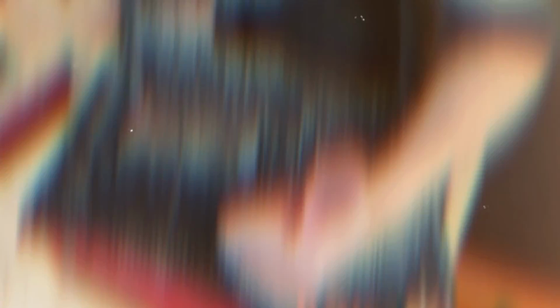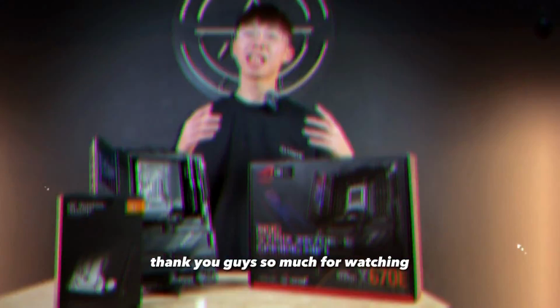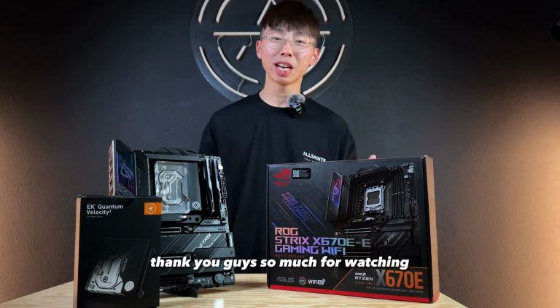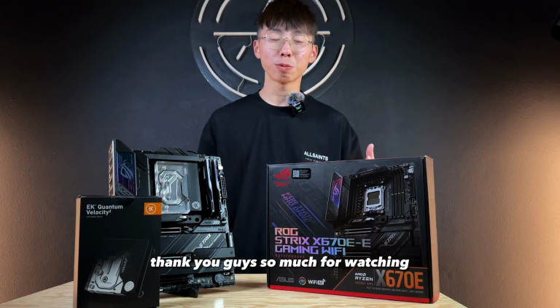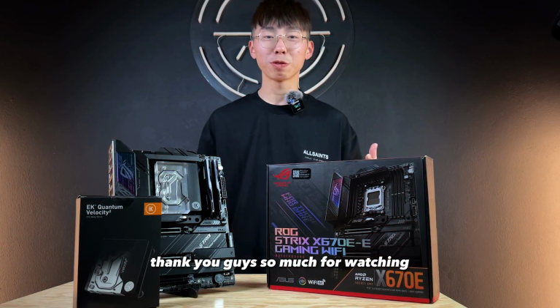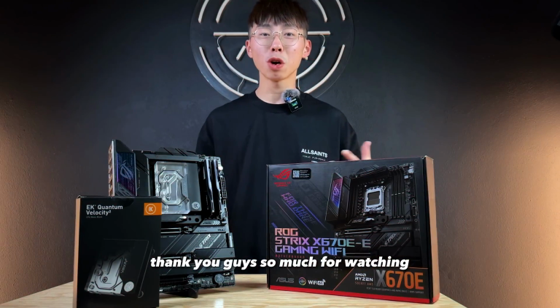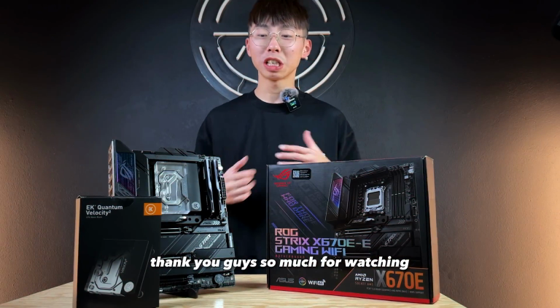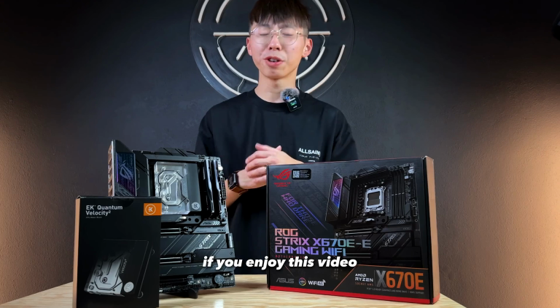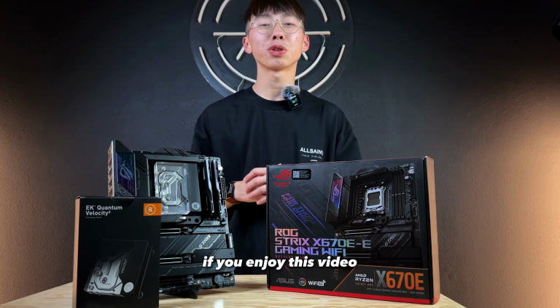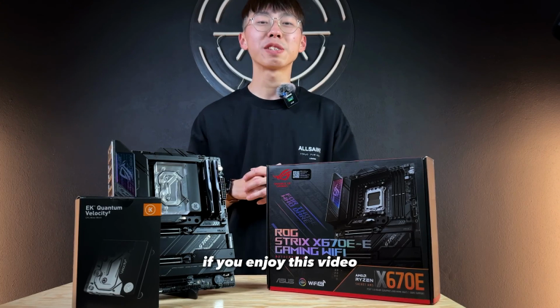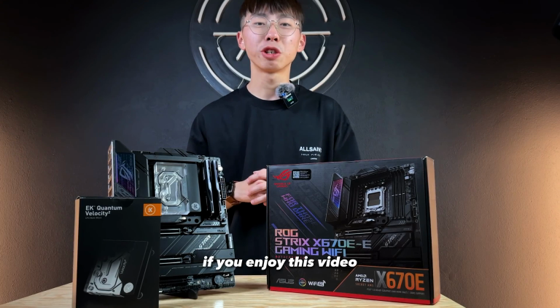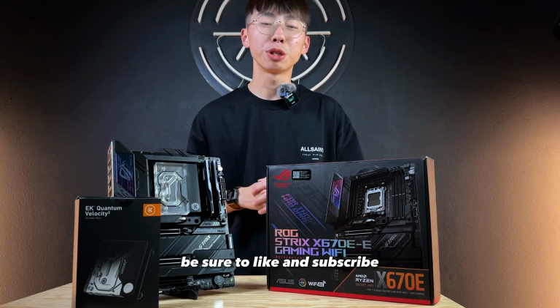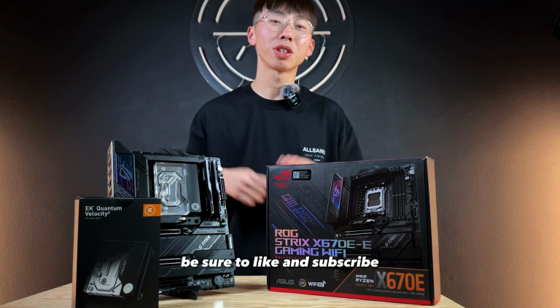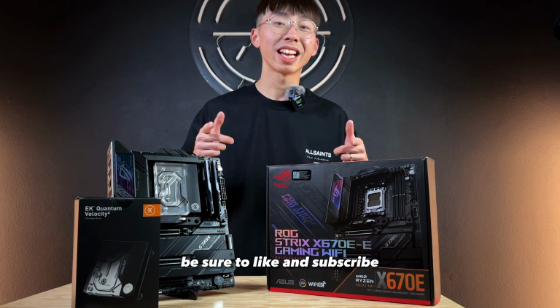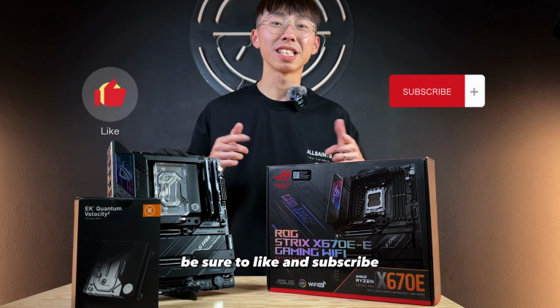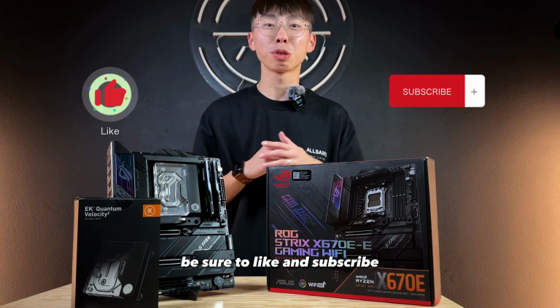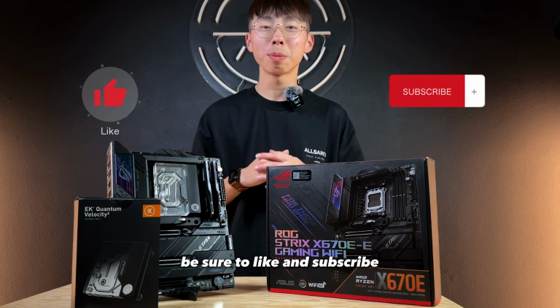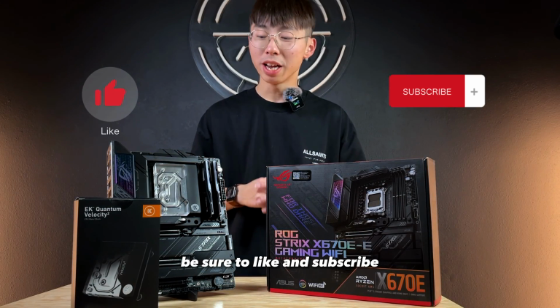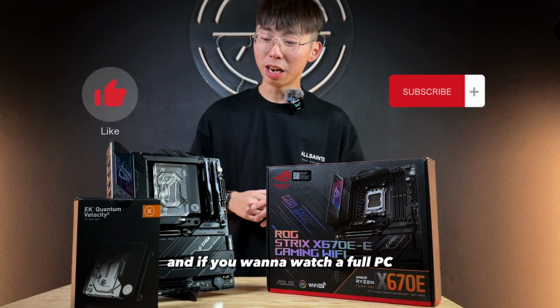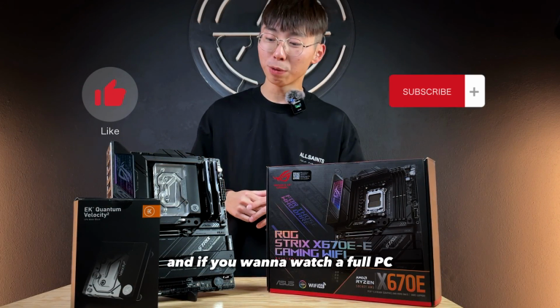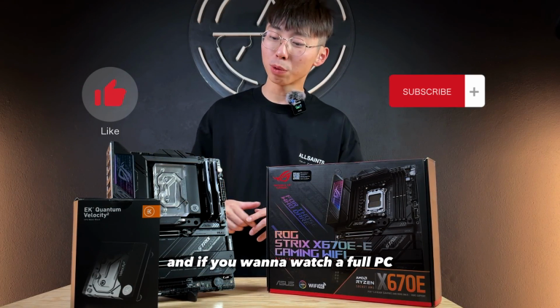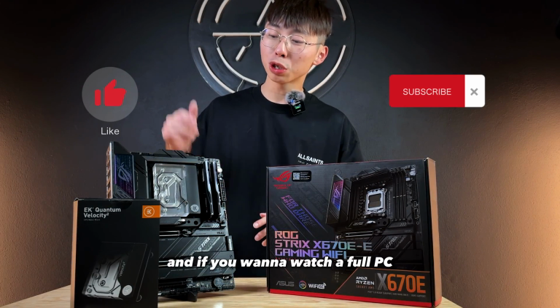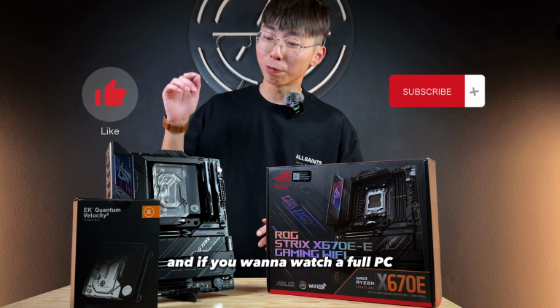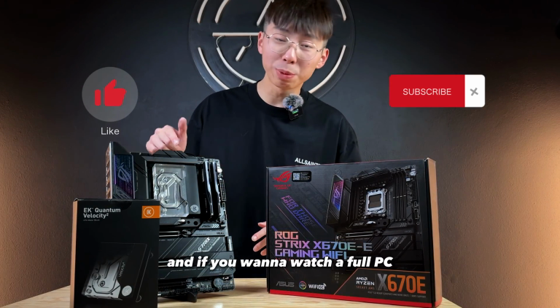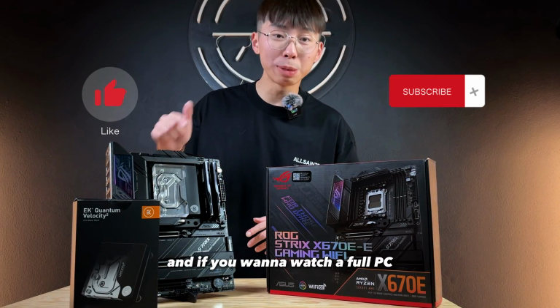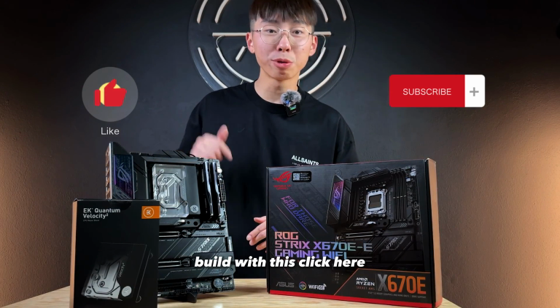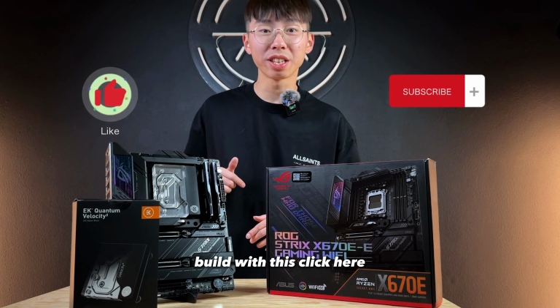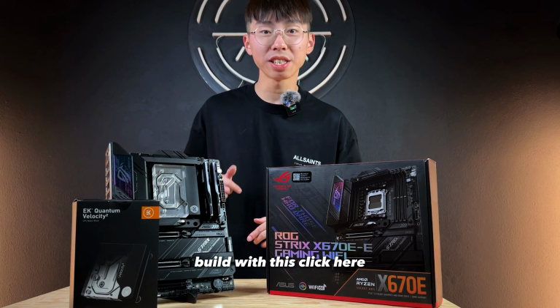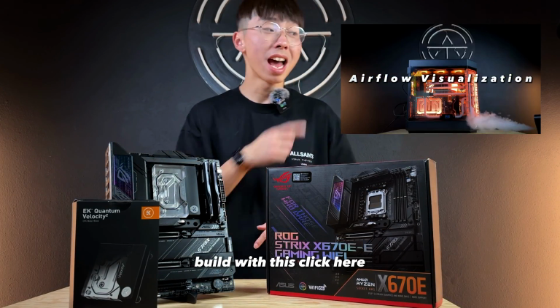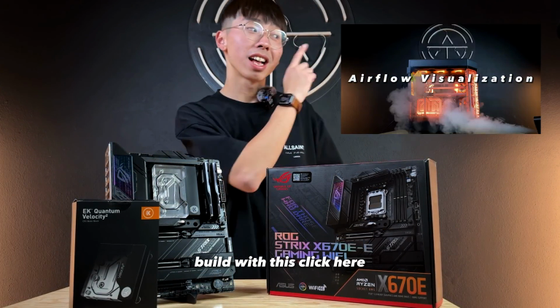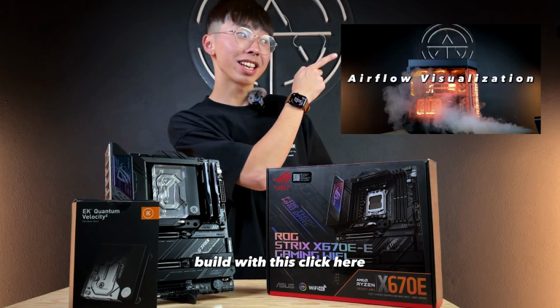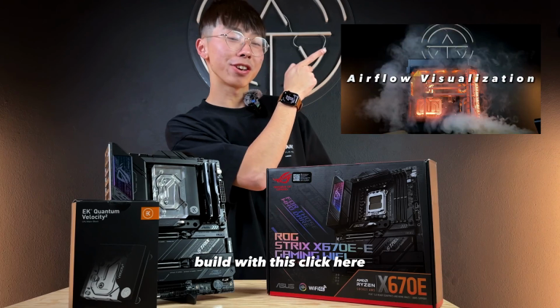Thank you guys so much for watching. If you enjoyed this video, be sure to like and subscribe. And if you wanna watch a full PC build with this, click here.